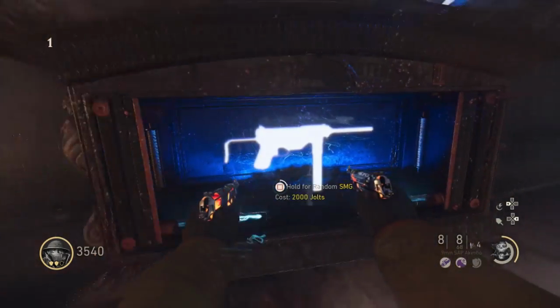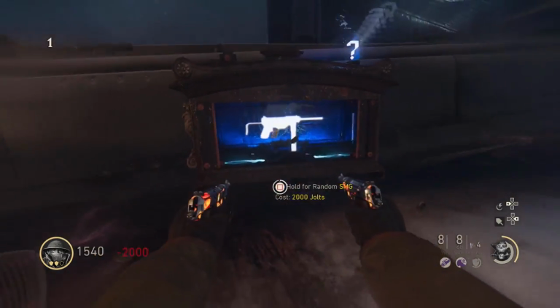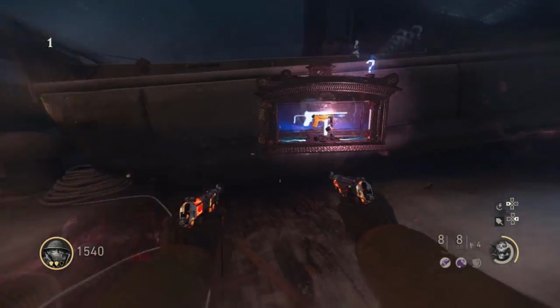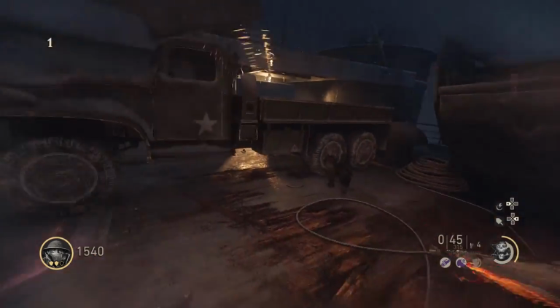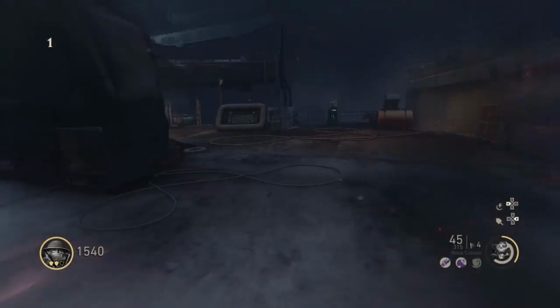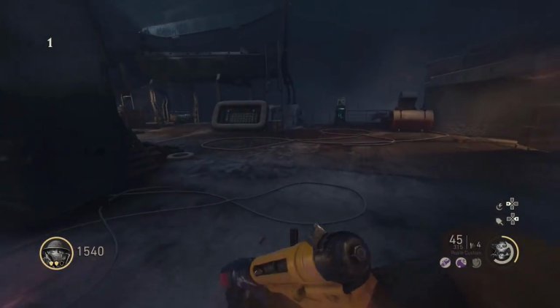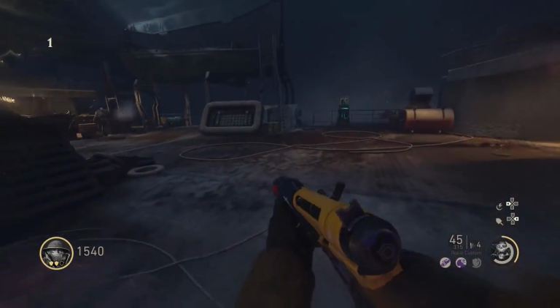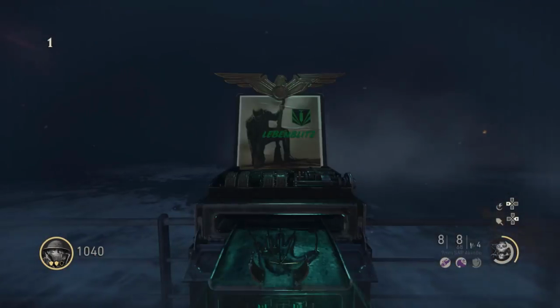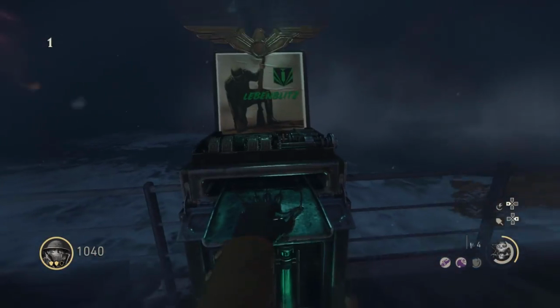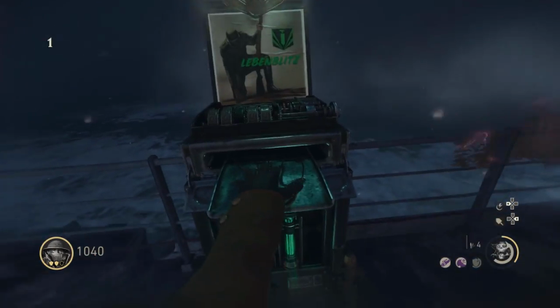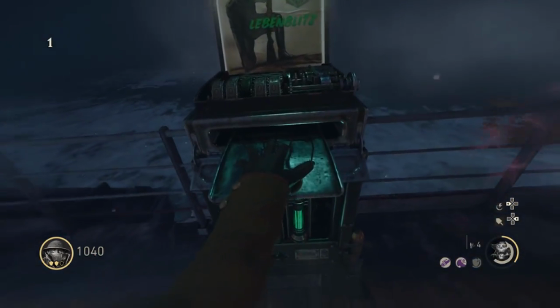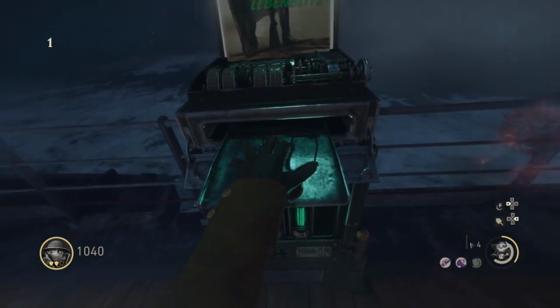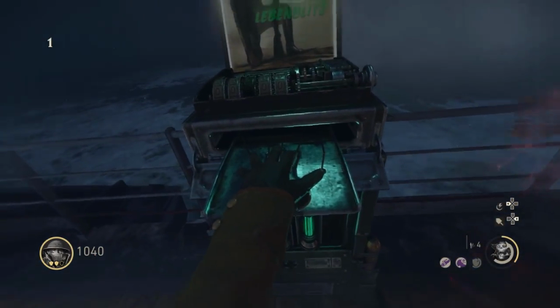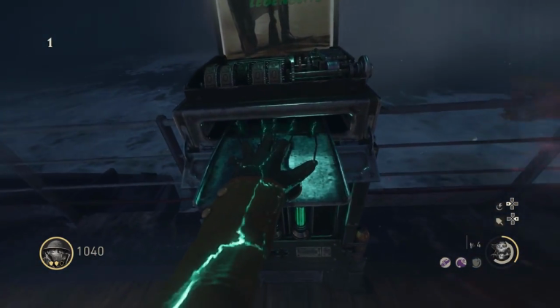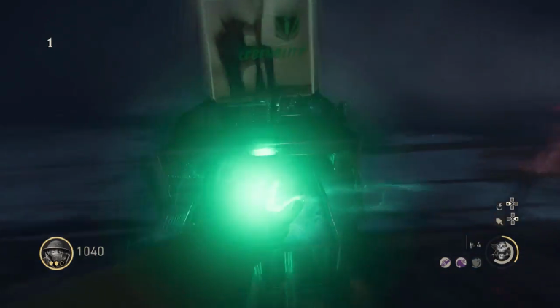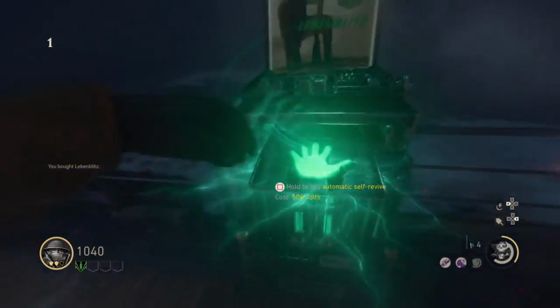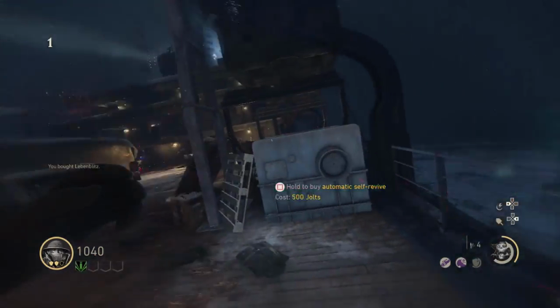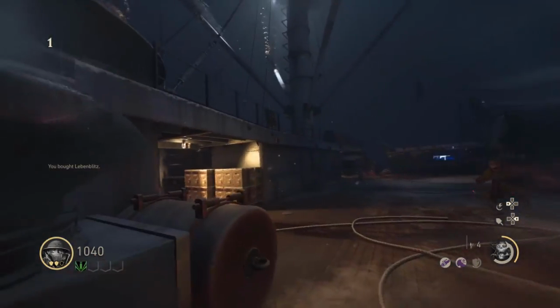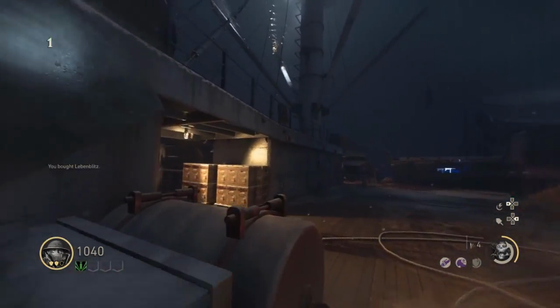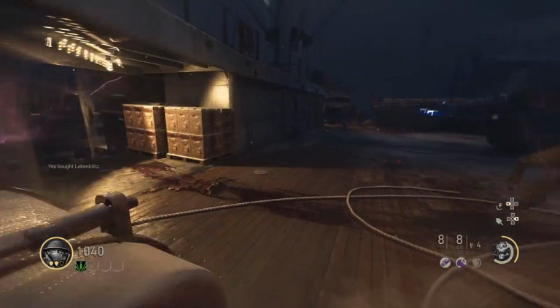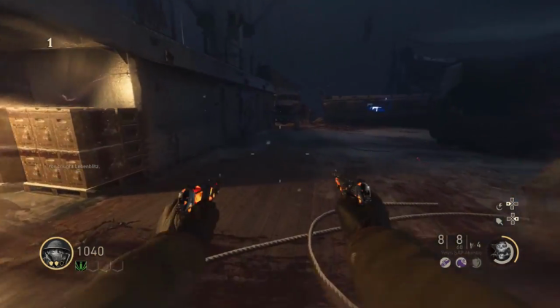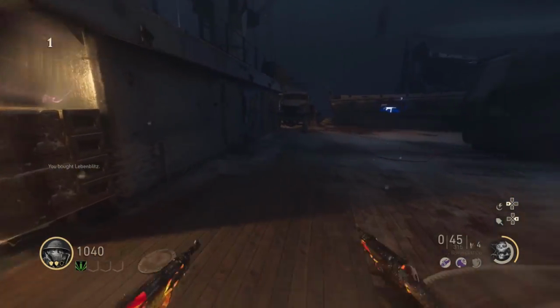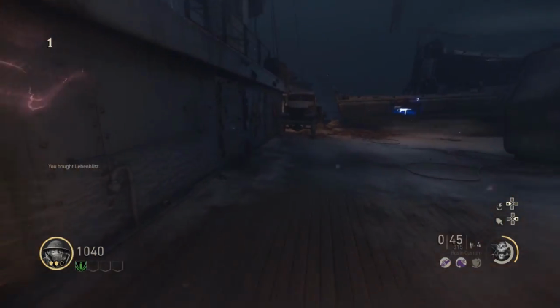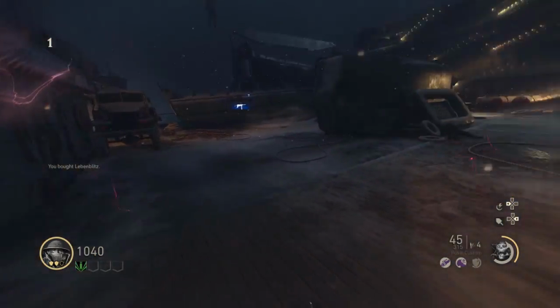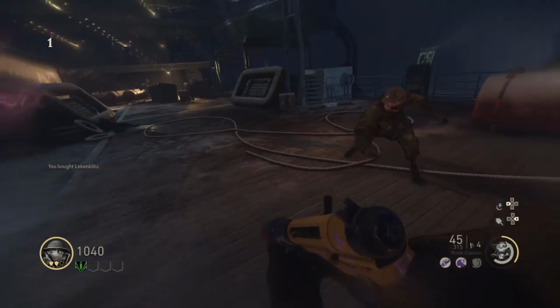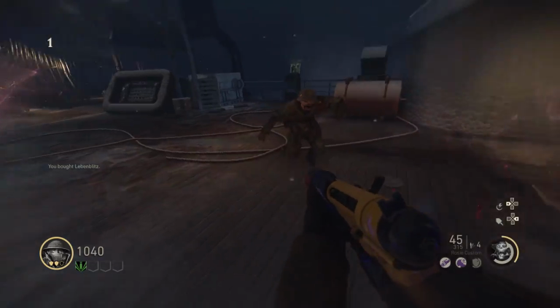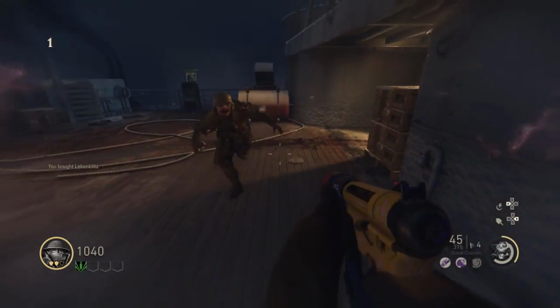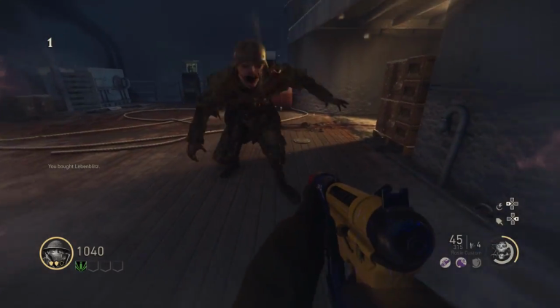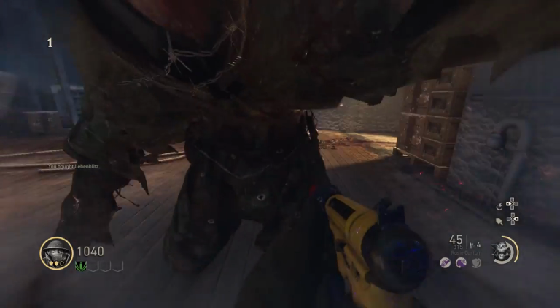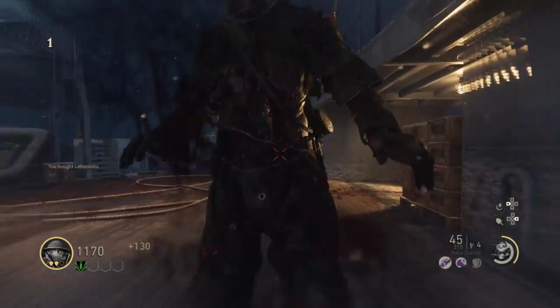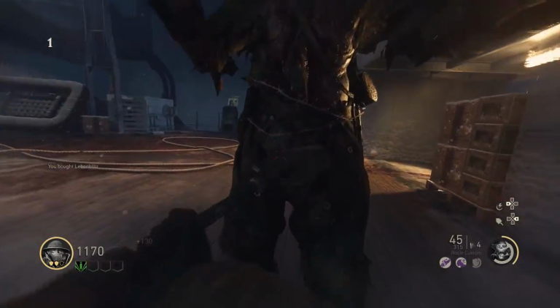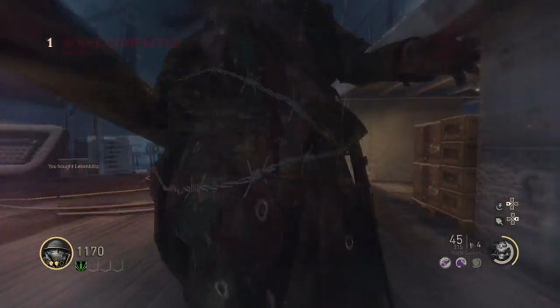Go and purchase an SMG off the wall for 2,000 points, as well as Quick Revive for 500 points, and you can then kill the last zombie.